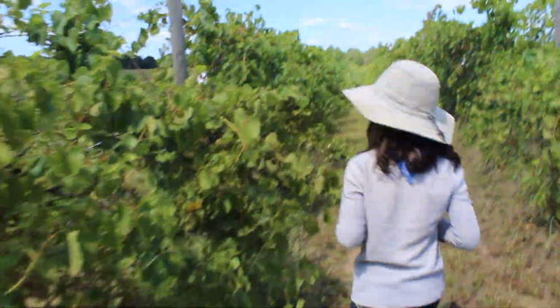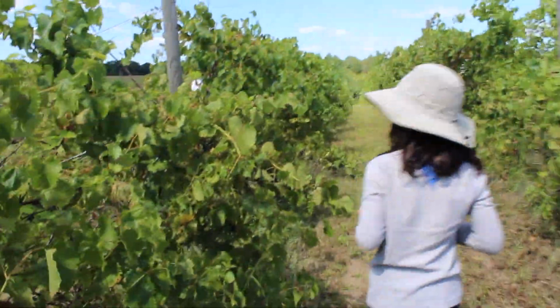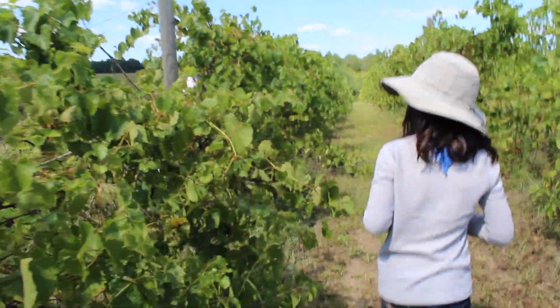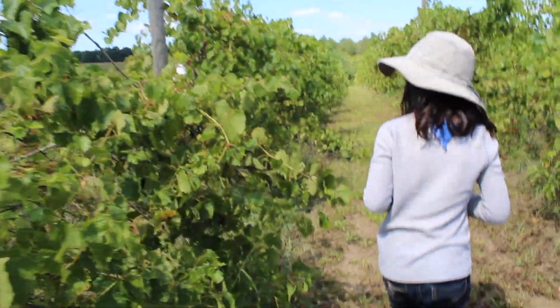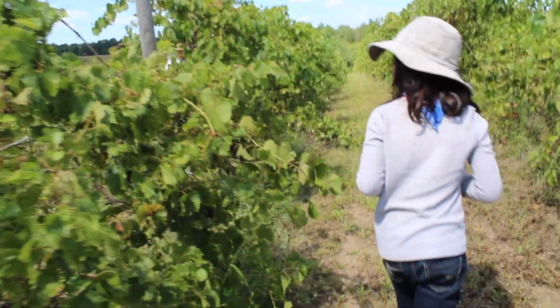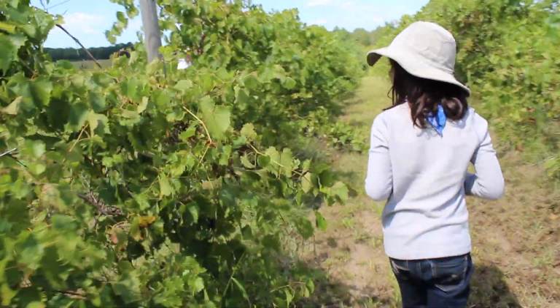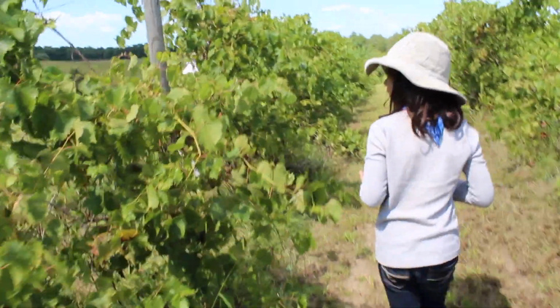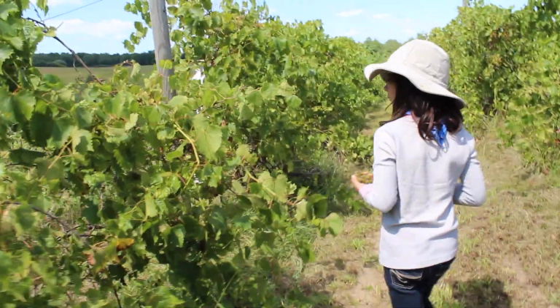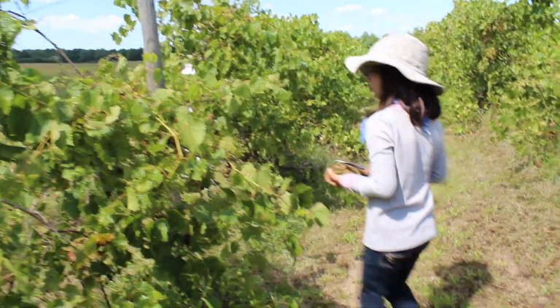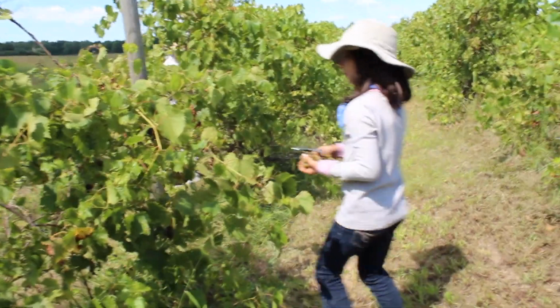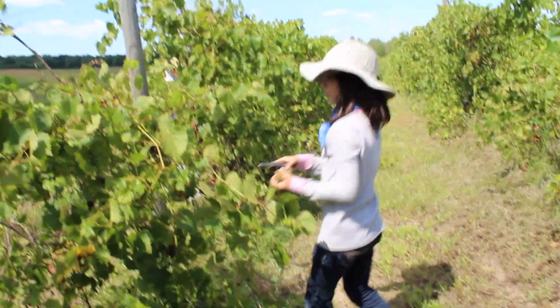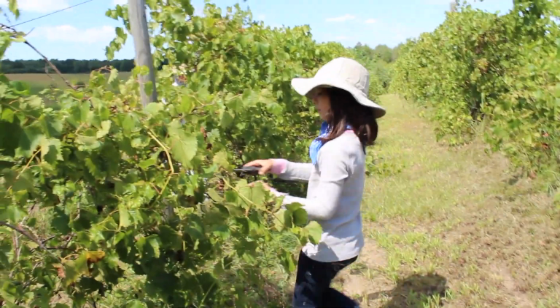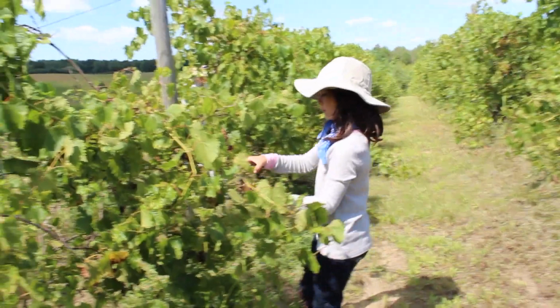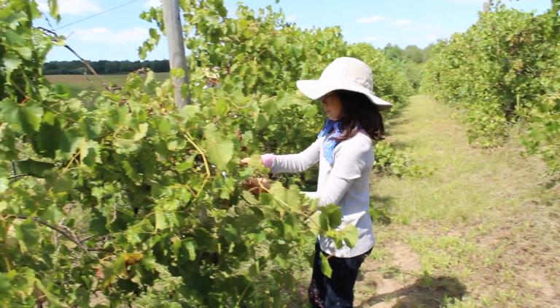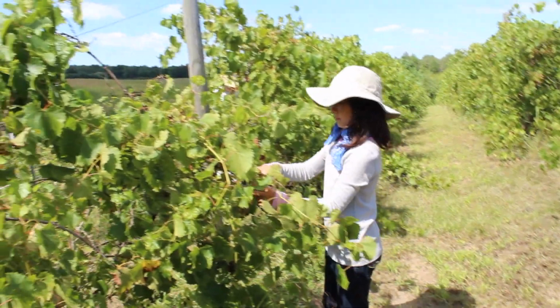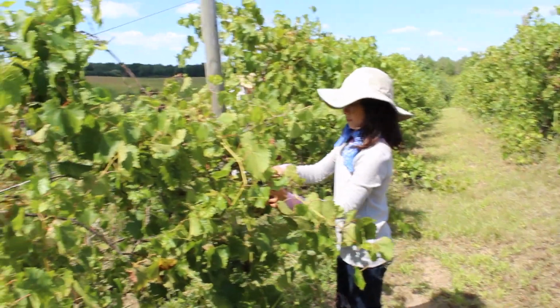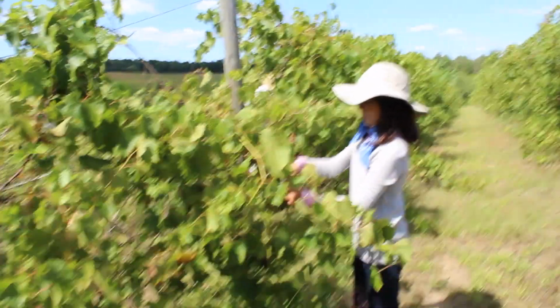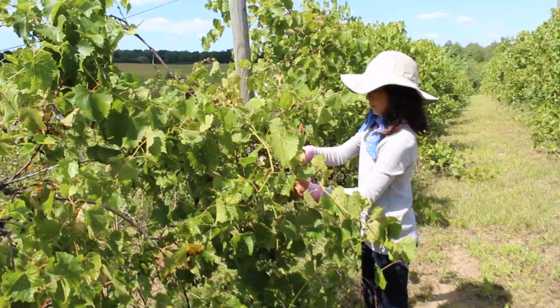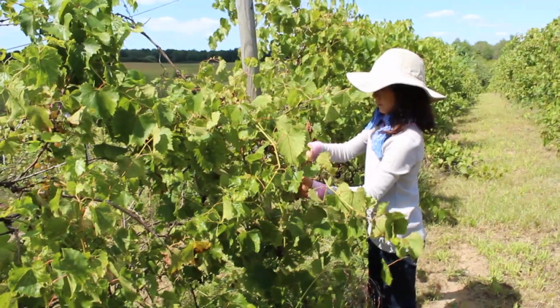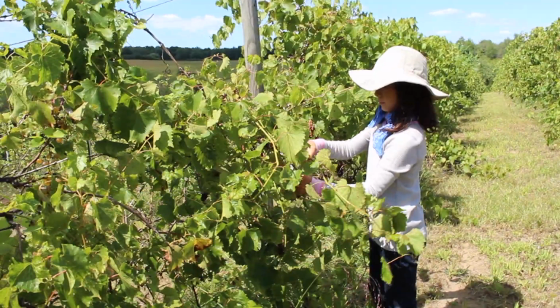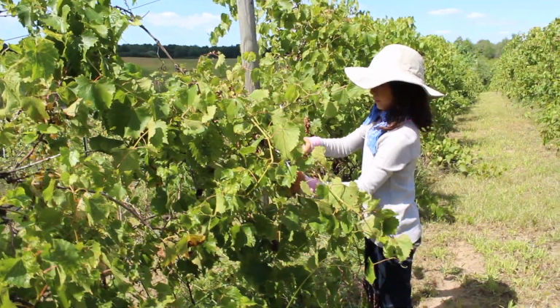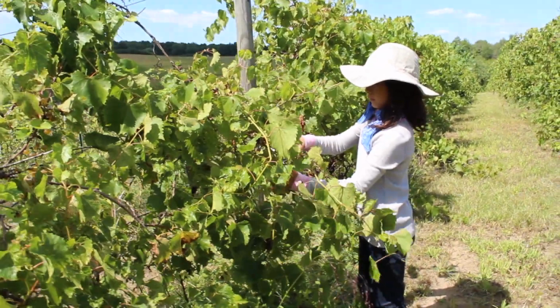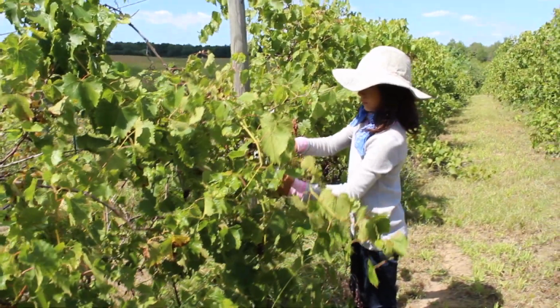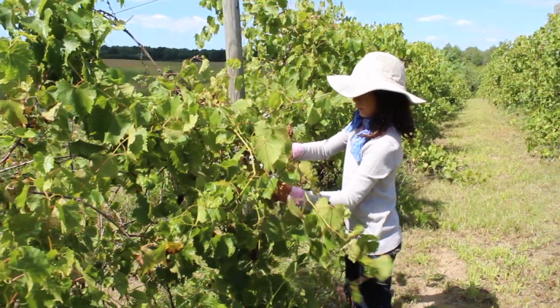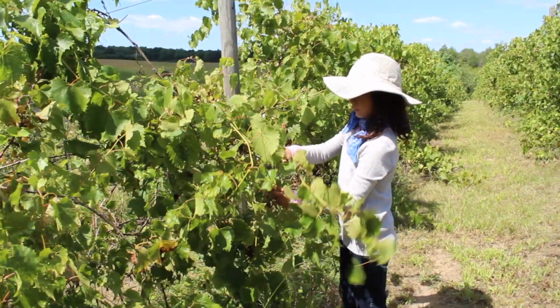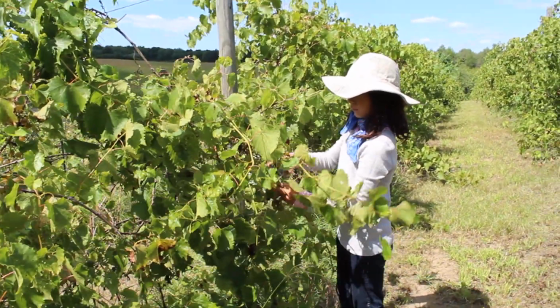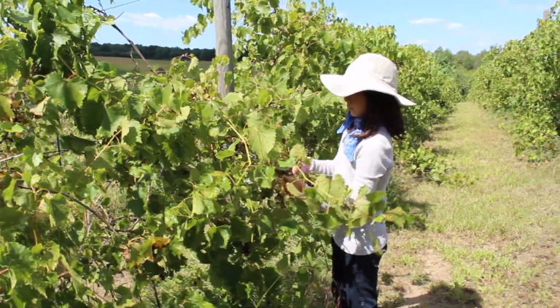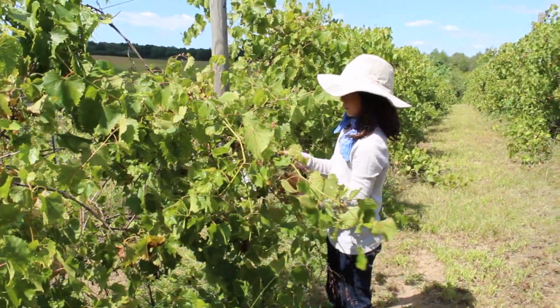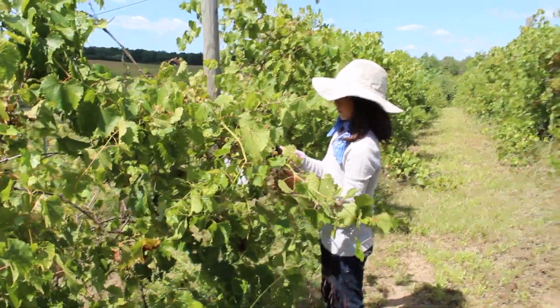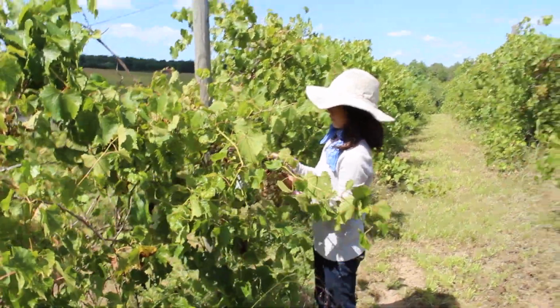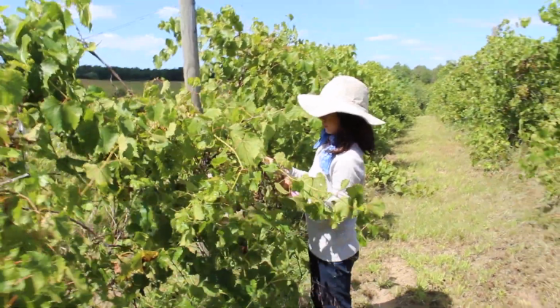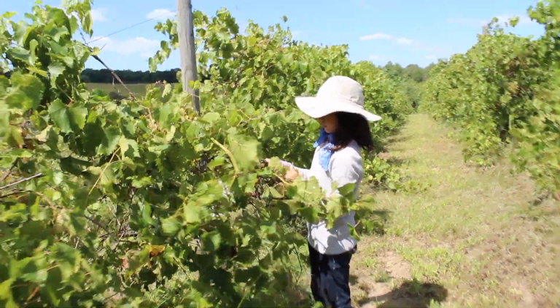And during harvest, everyone pitches in, which is why we don't plant a fall garden.